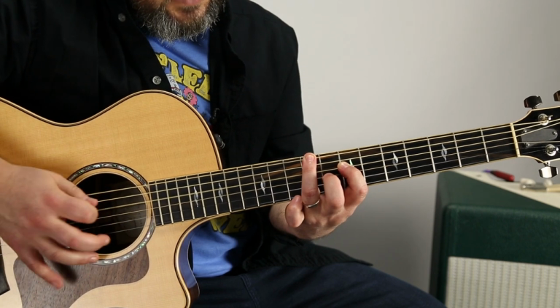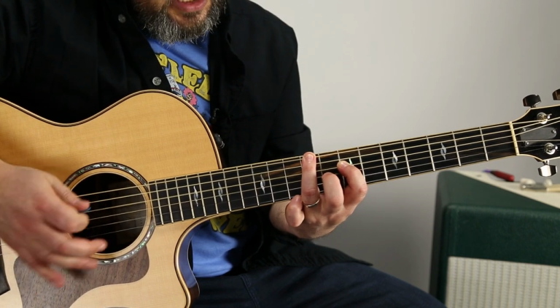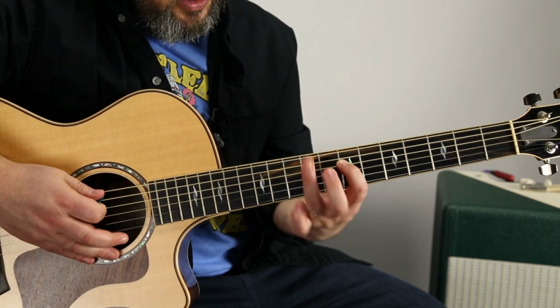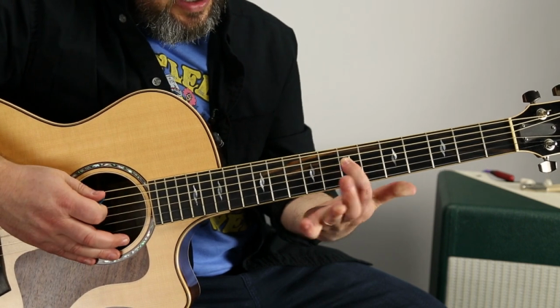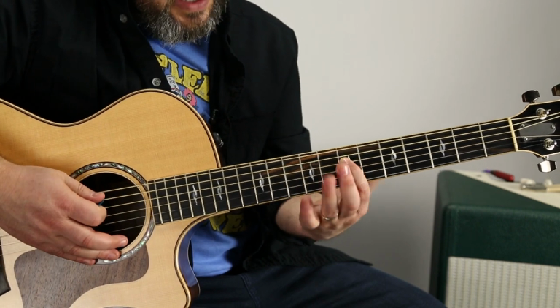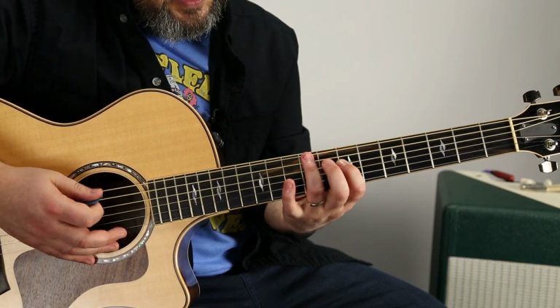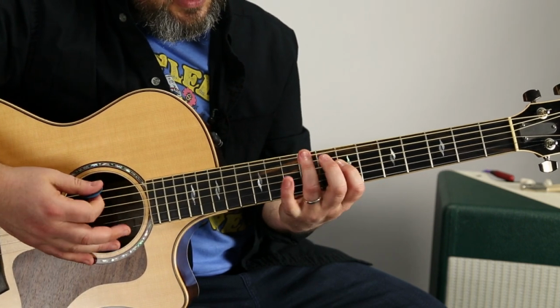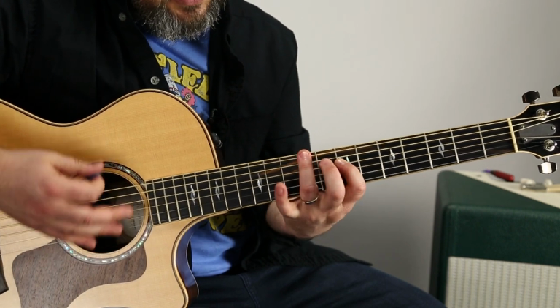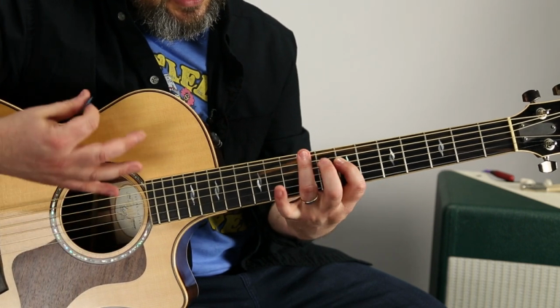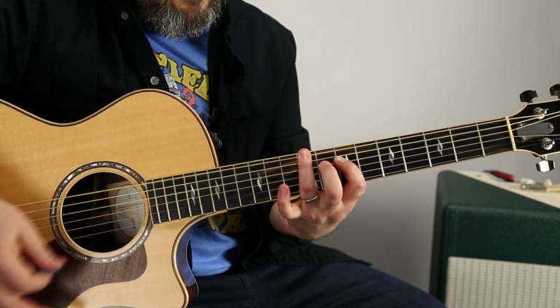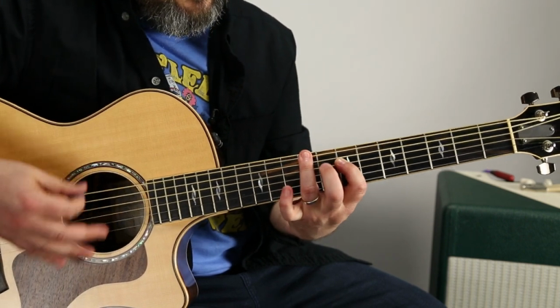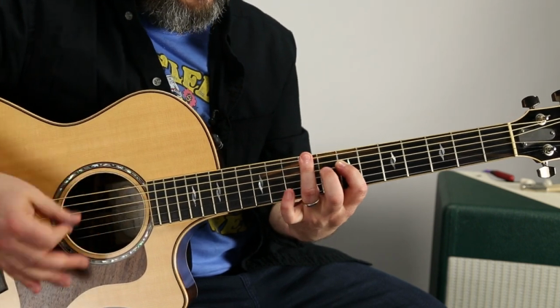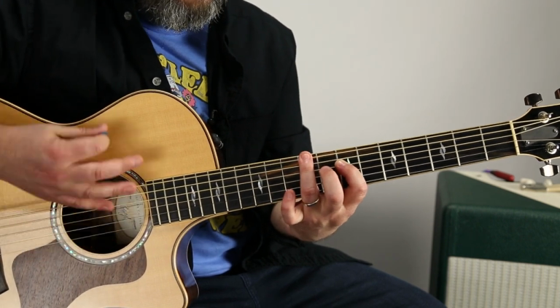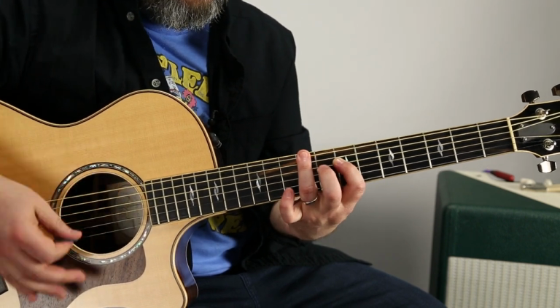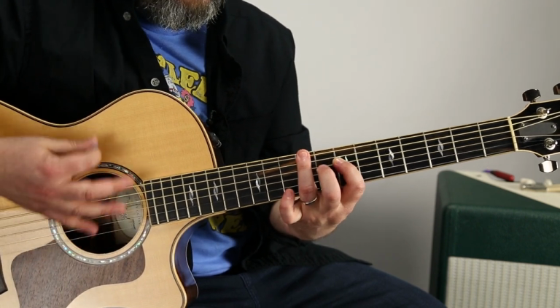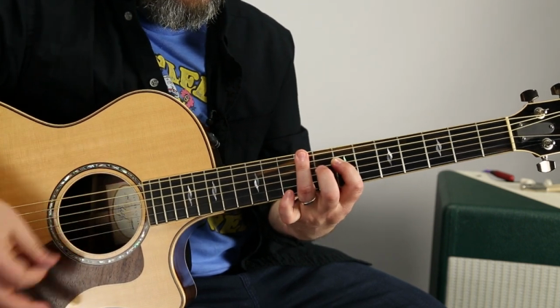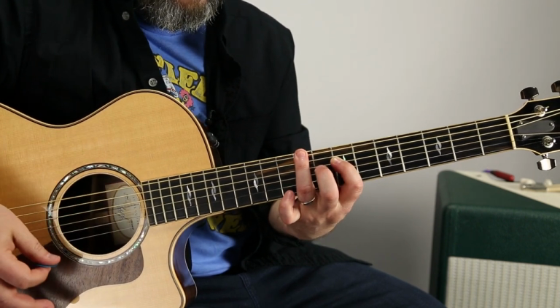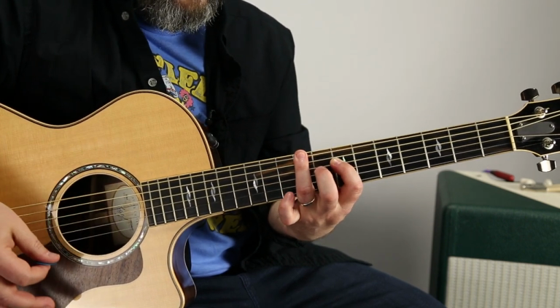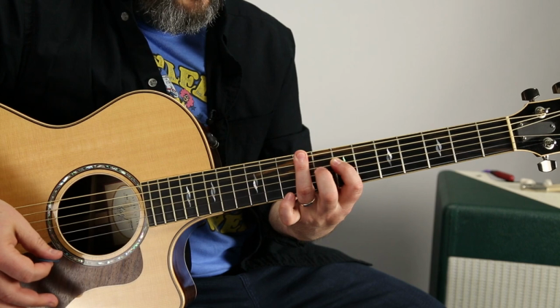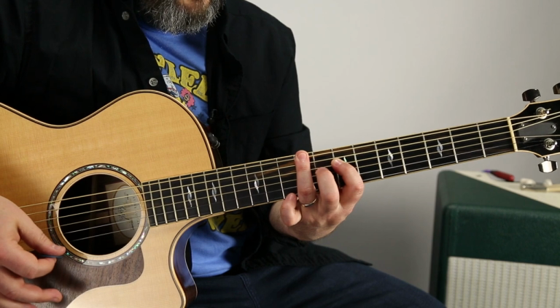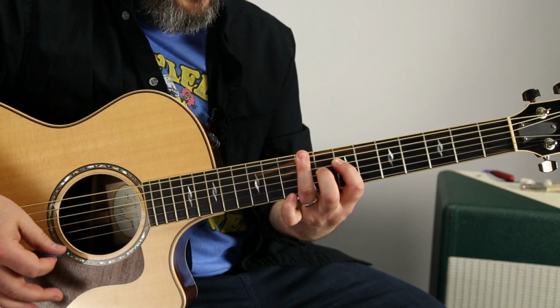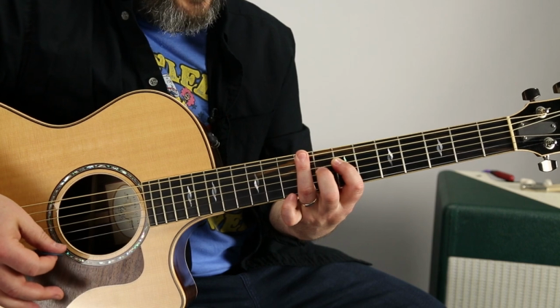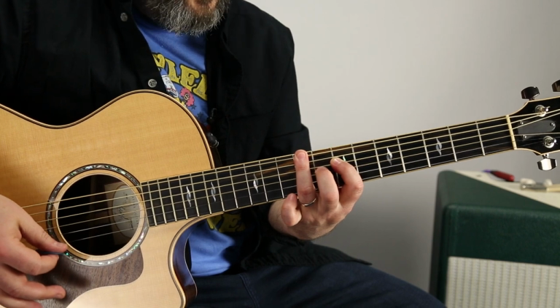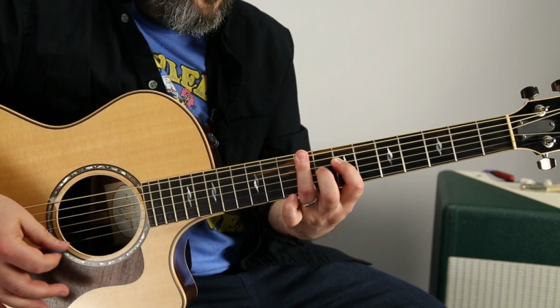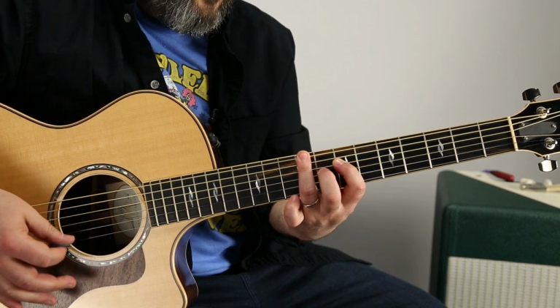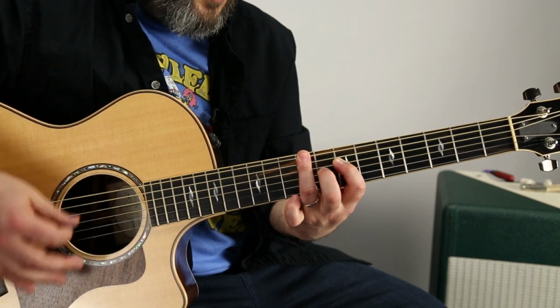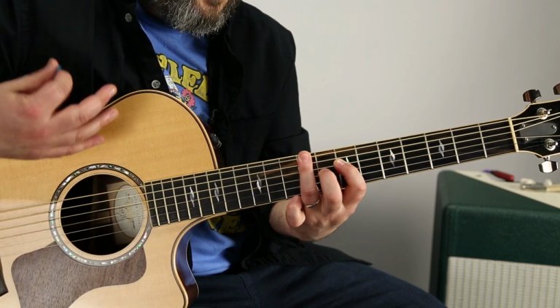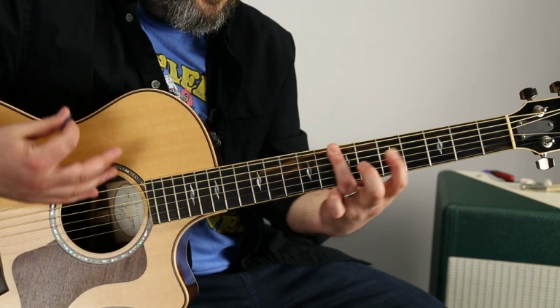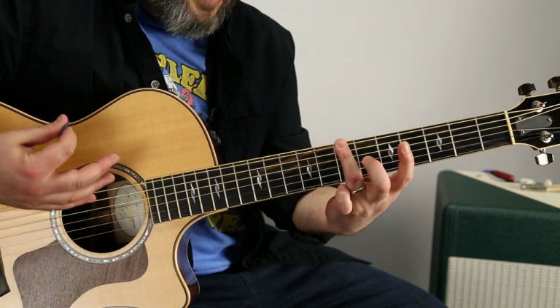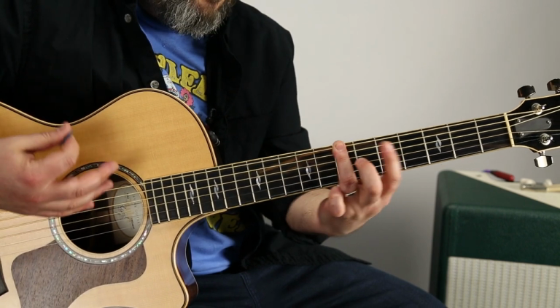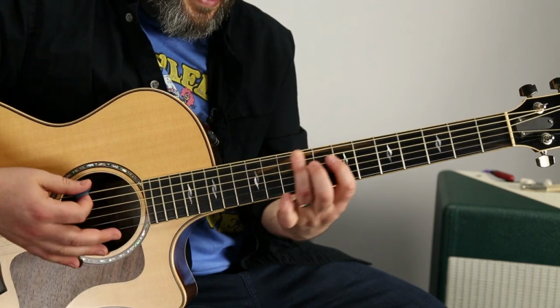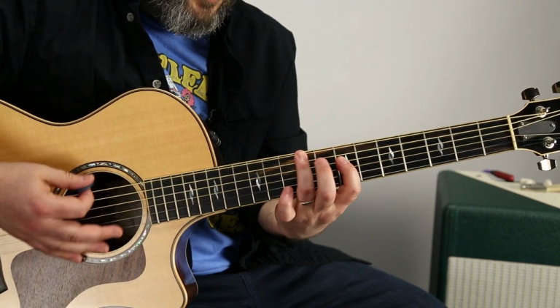And then you want to grab that seven of the D. And then you could do the reverse and slide it back.